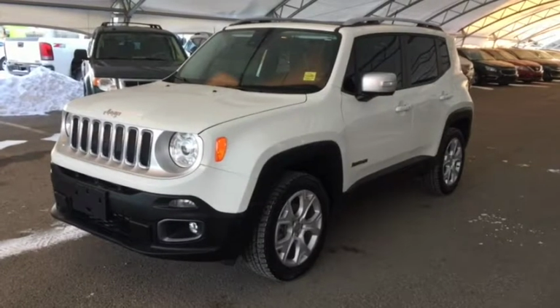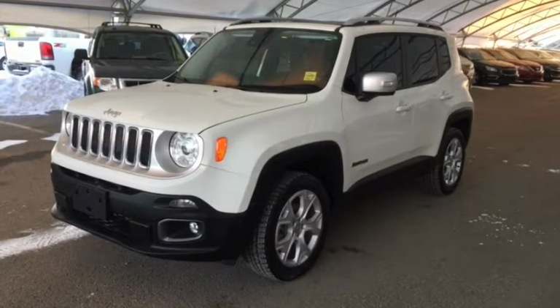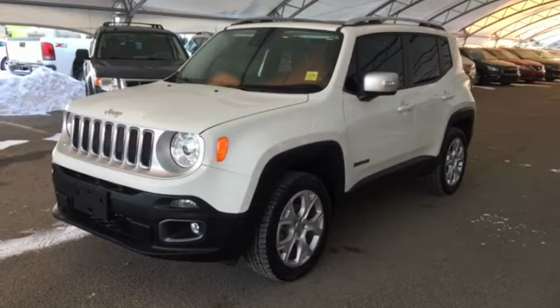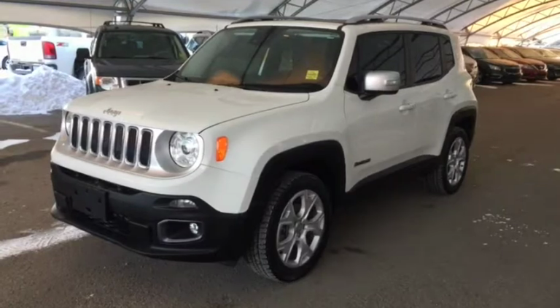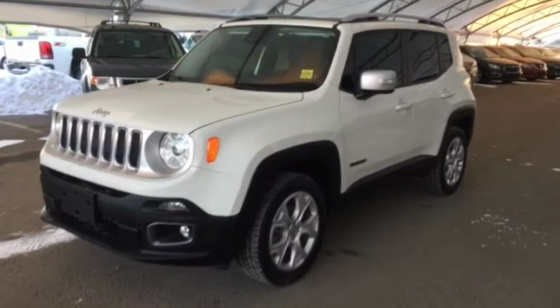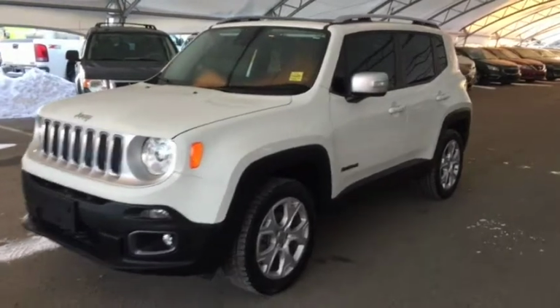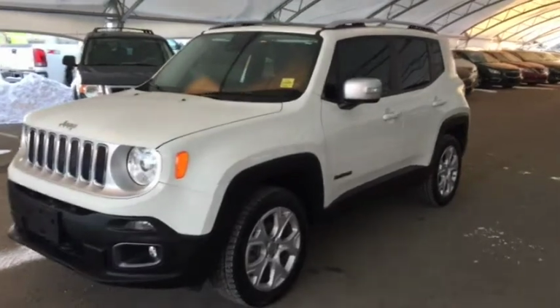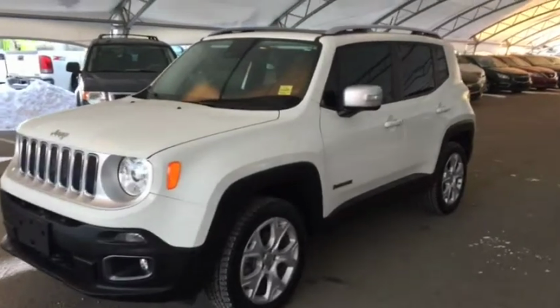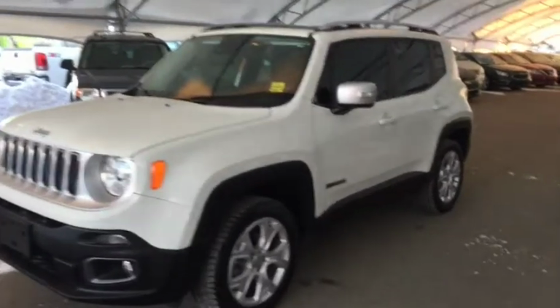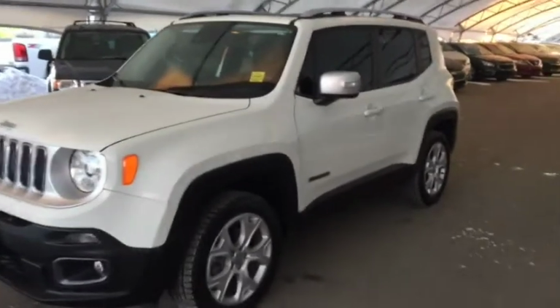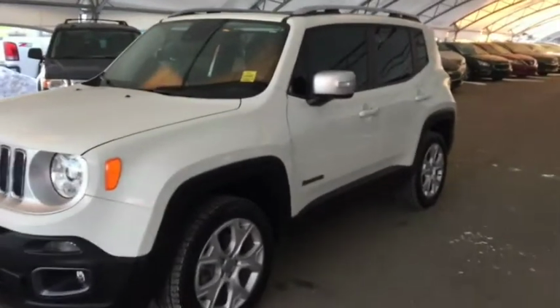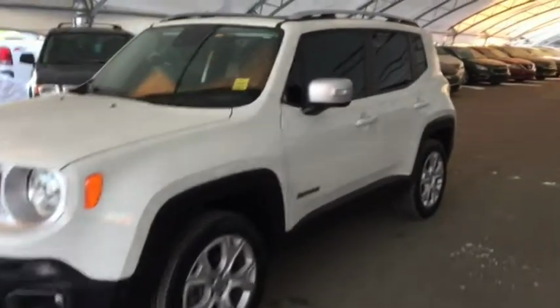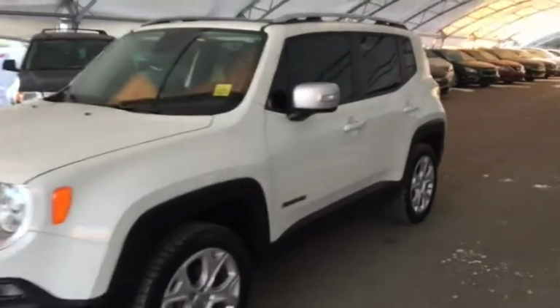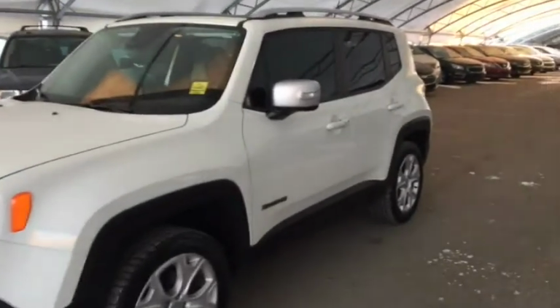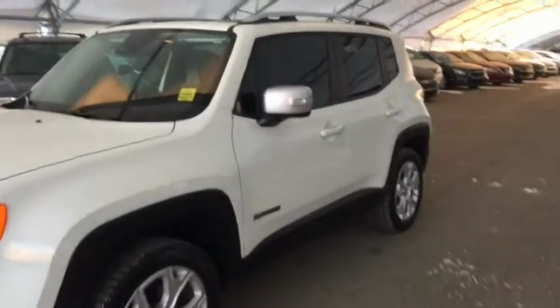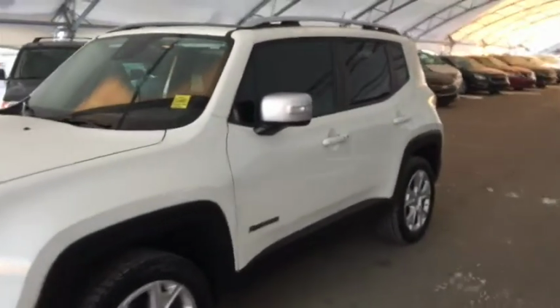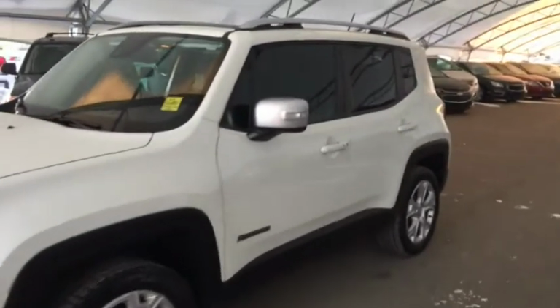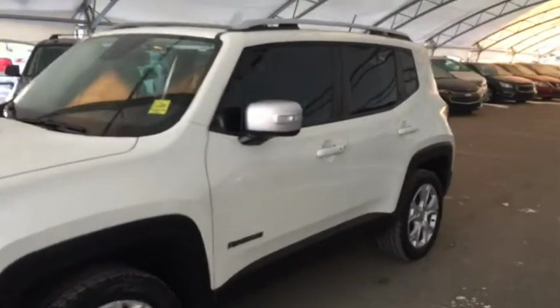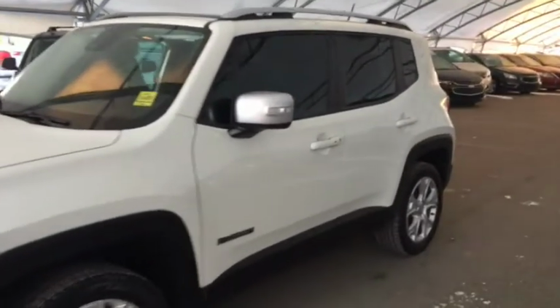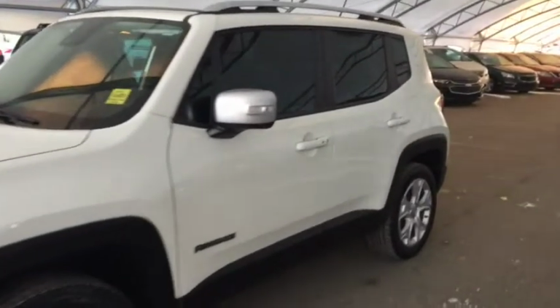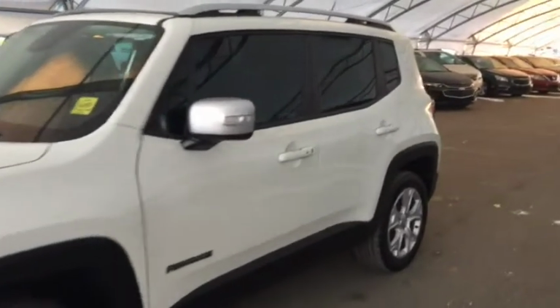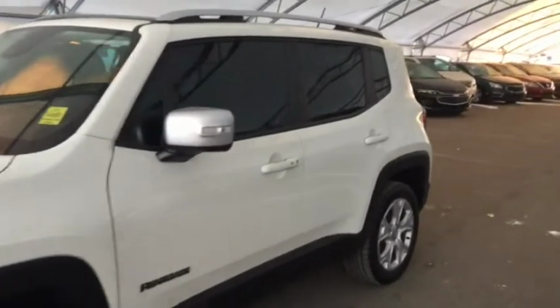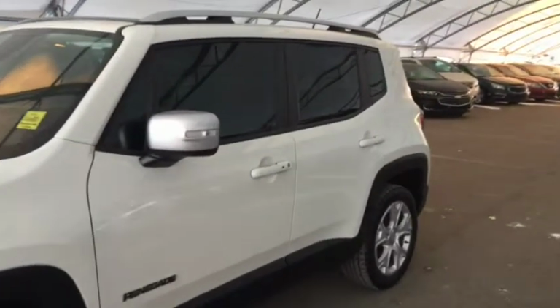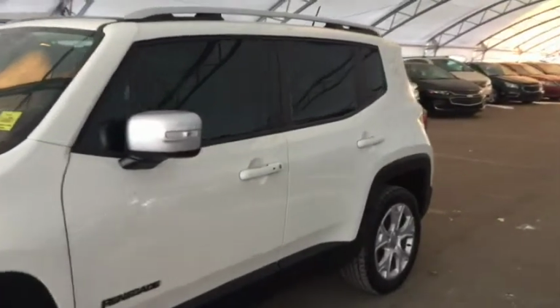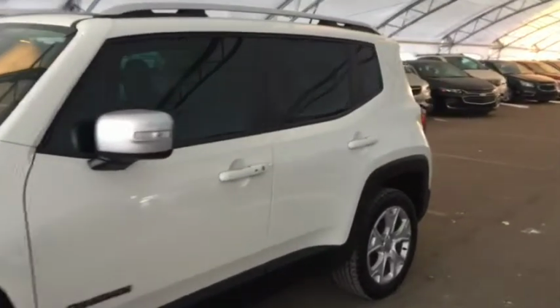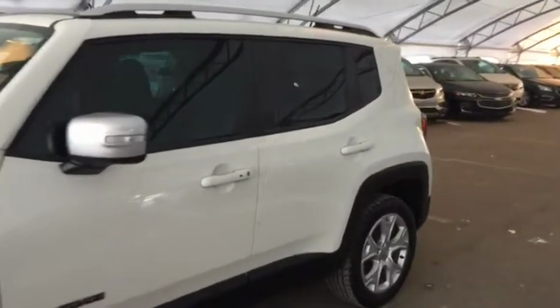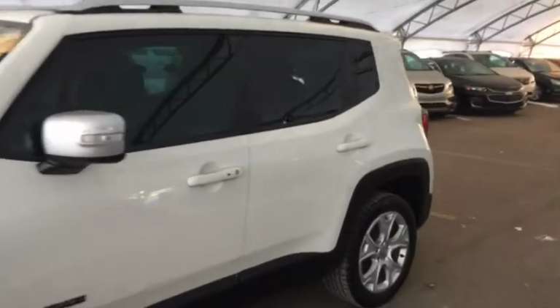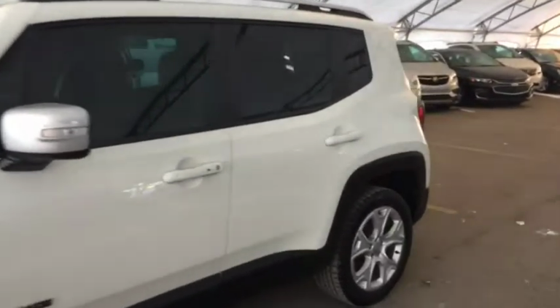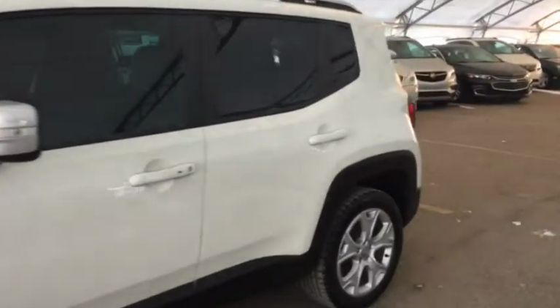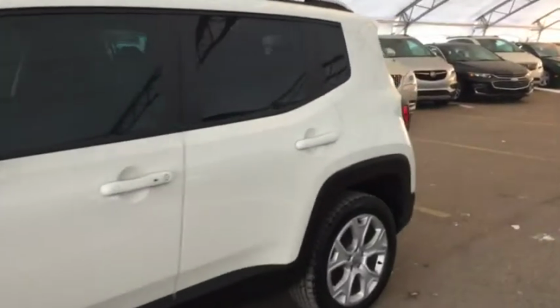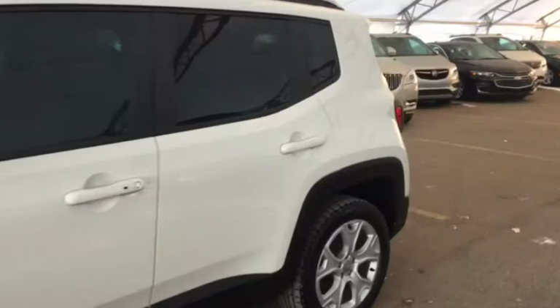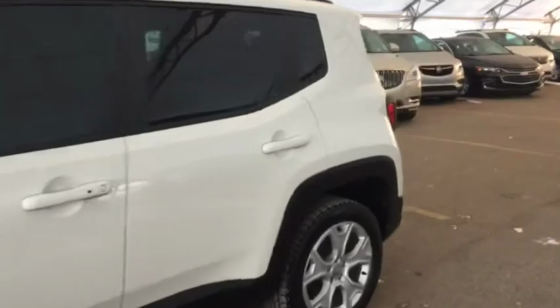Welcome to Davis Chevrolet. This is a pre-owned 2017 Jeep Renegade in the color white.